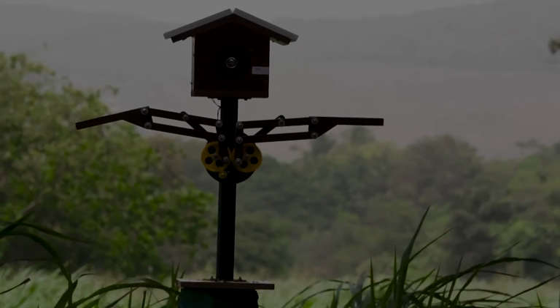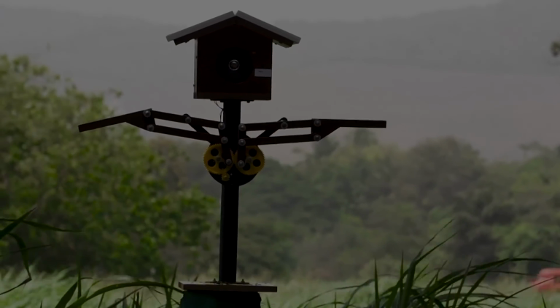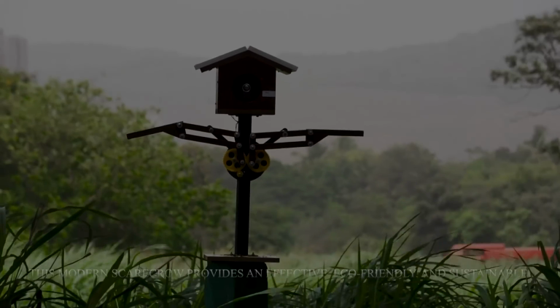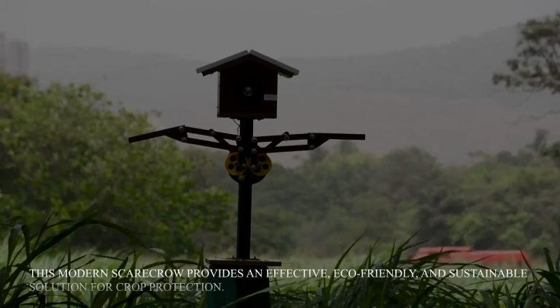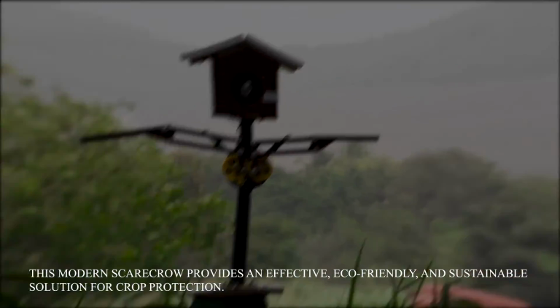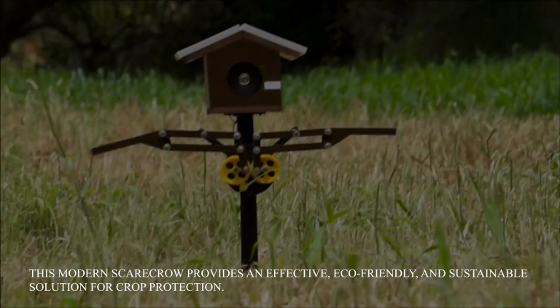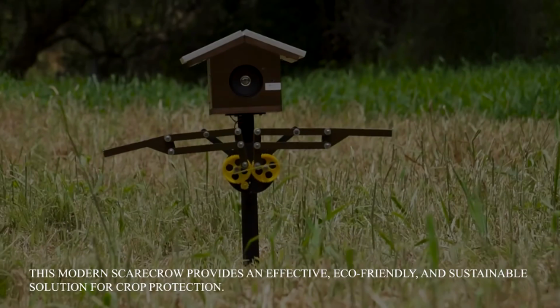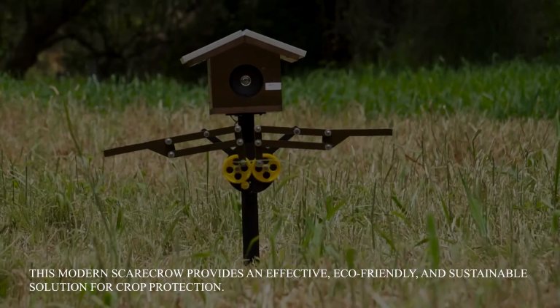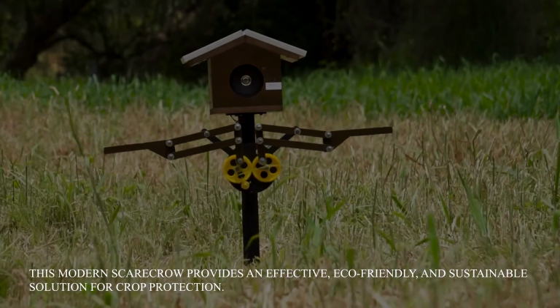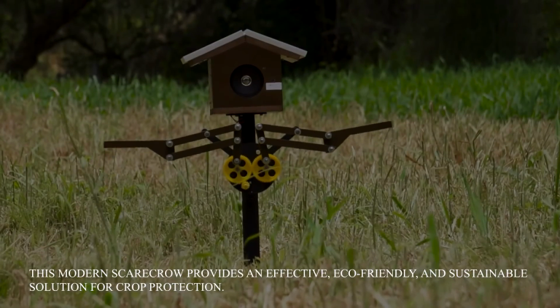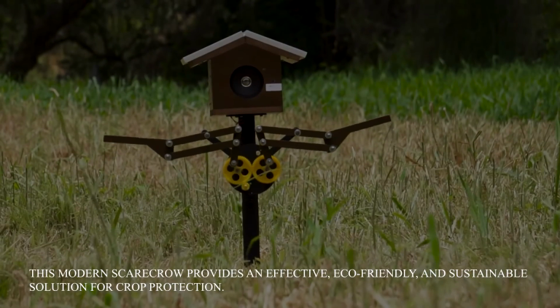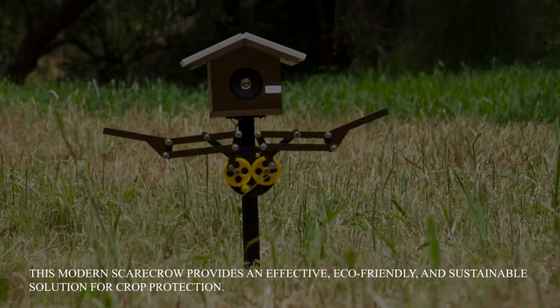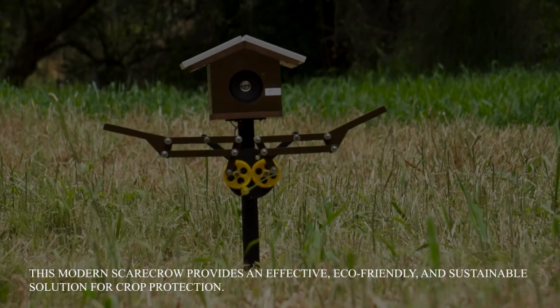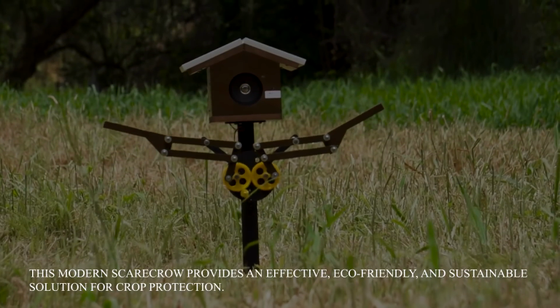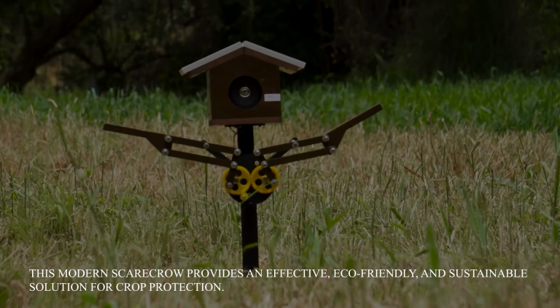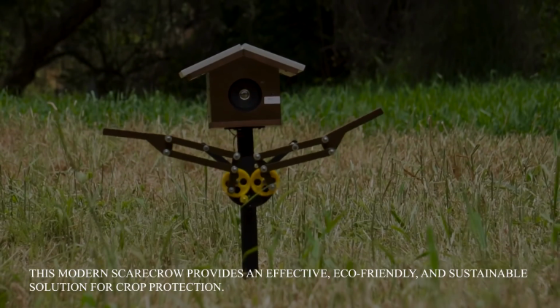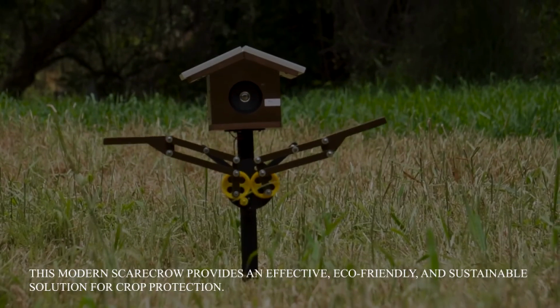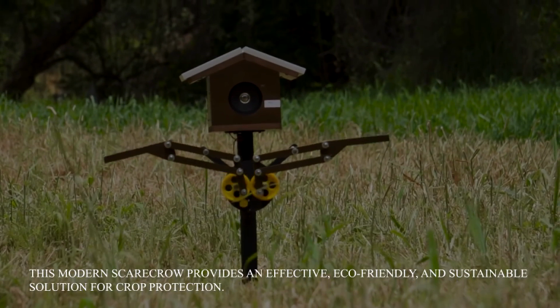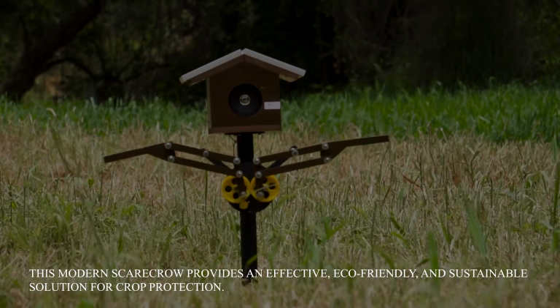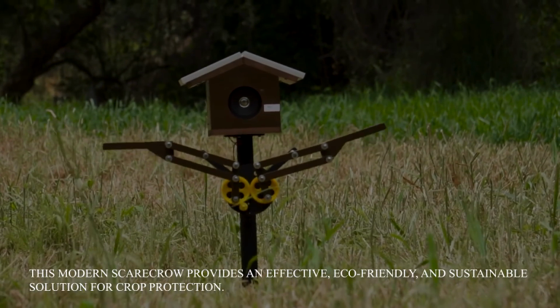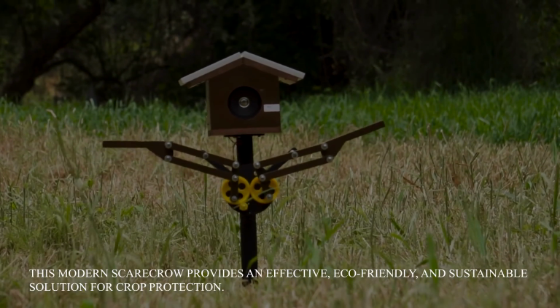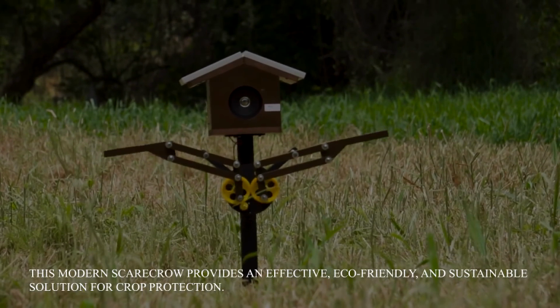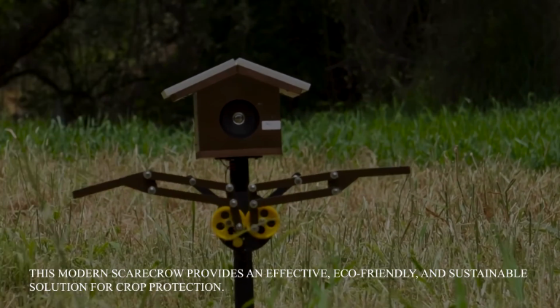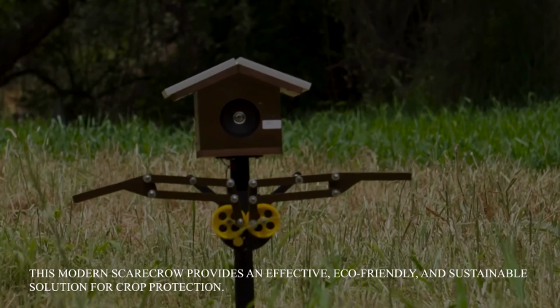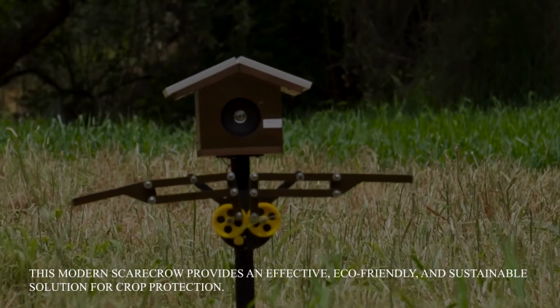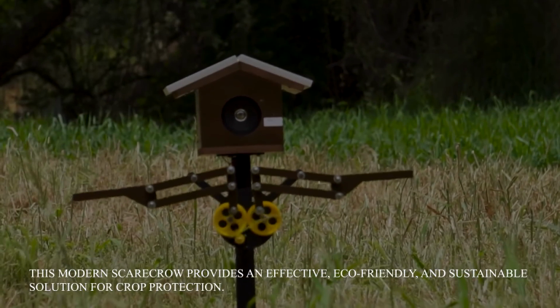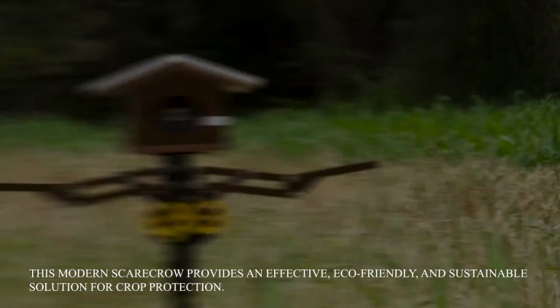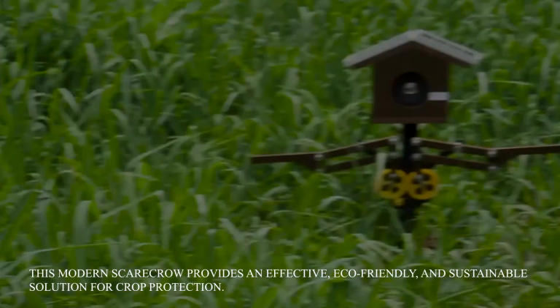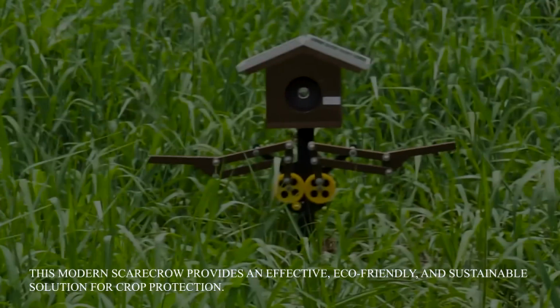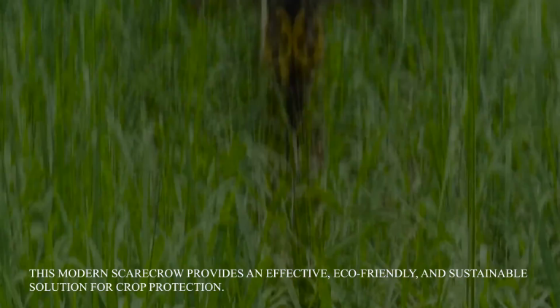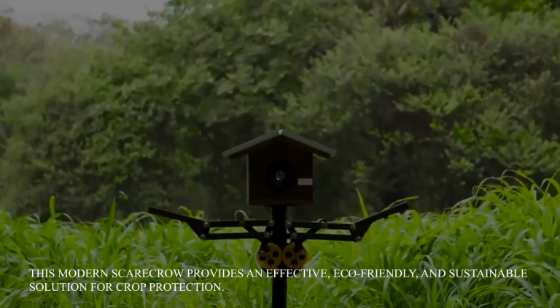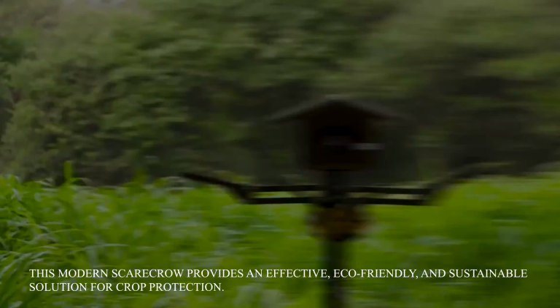This modern scarecrow provides an effective, eco-friendly and sustainable solution for crop protection.